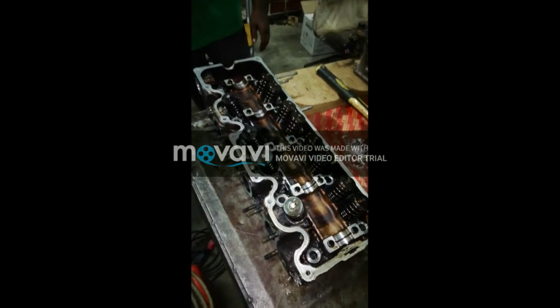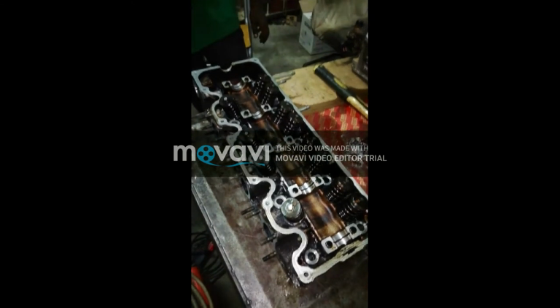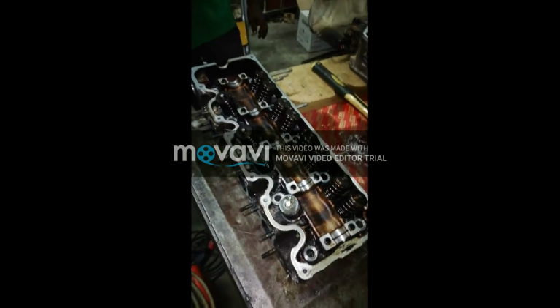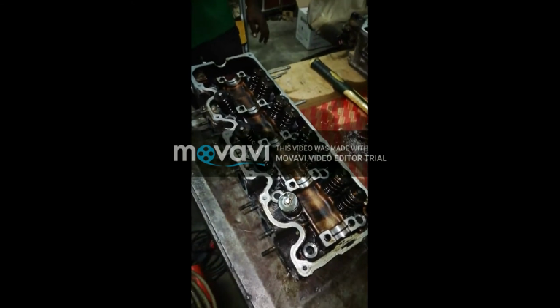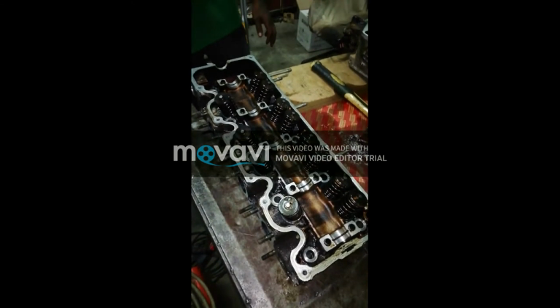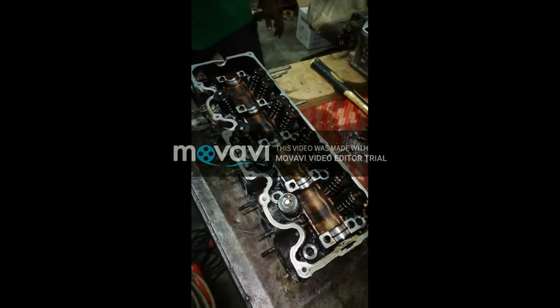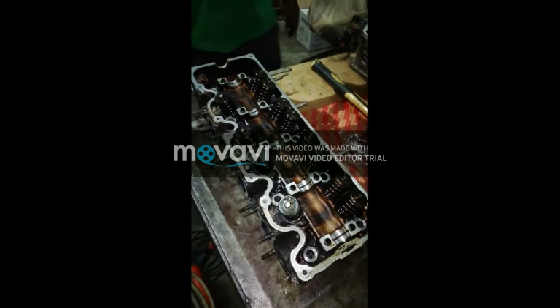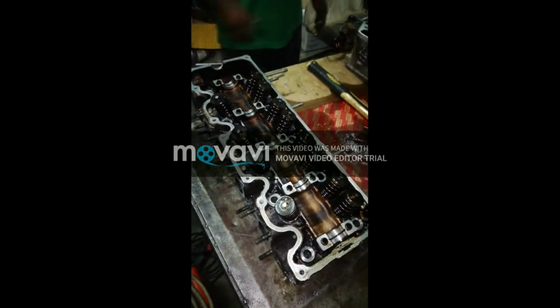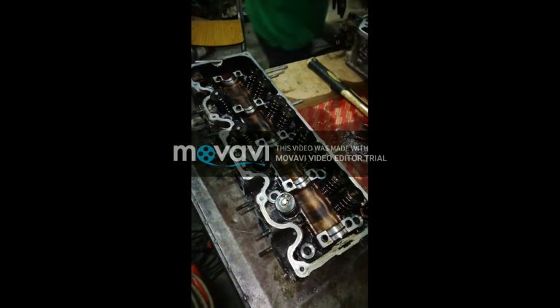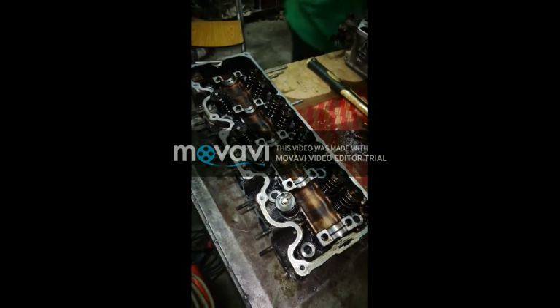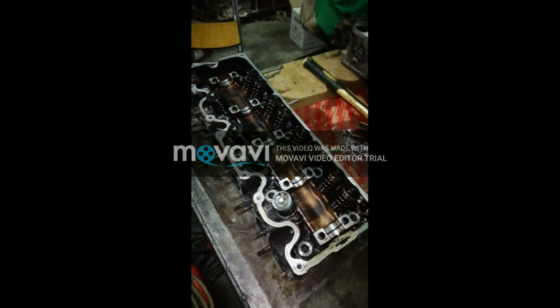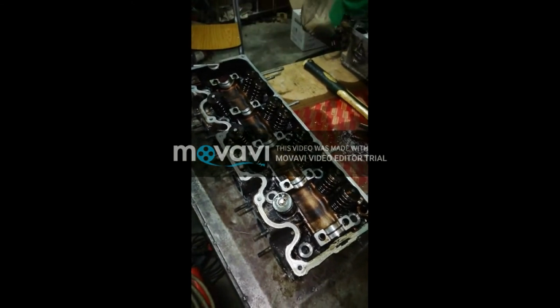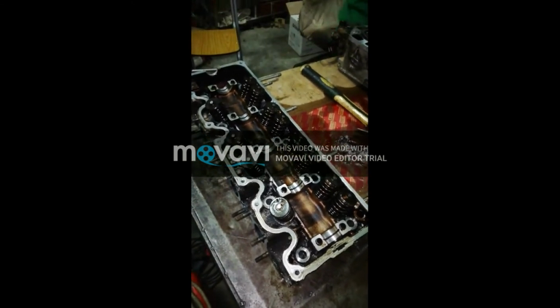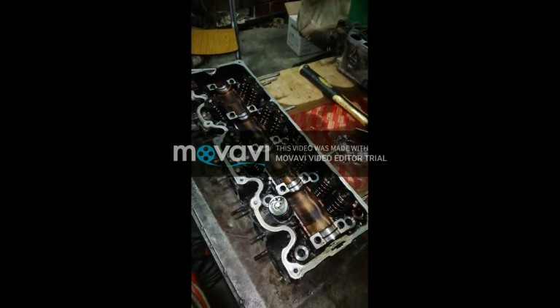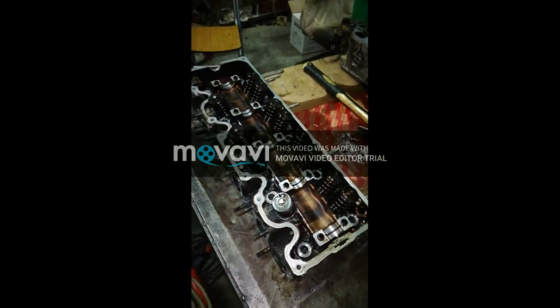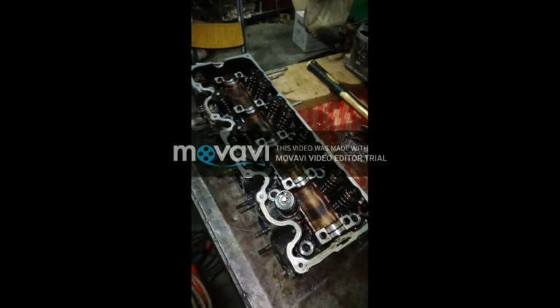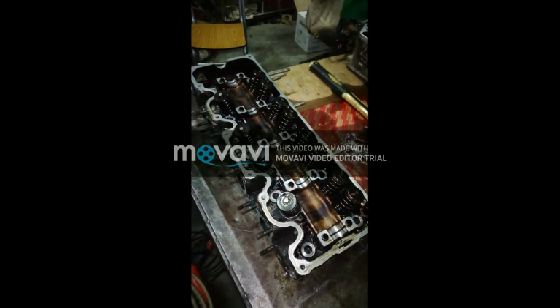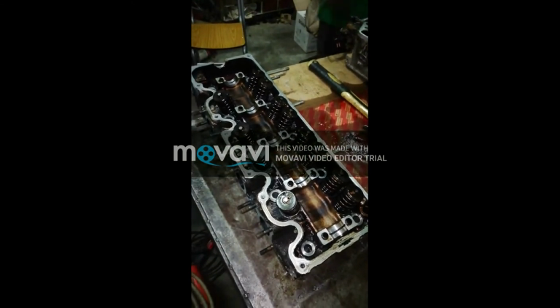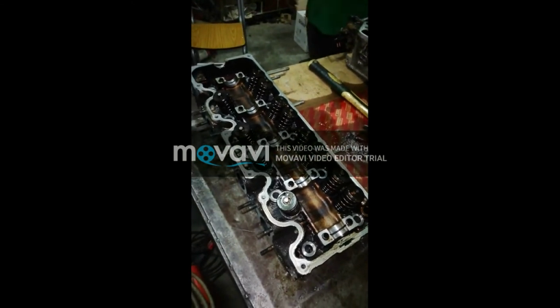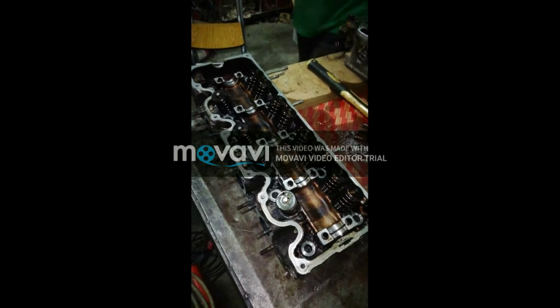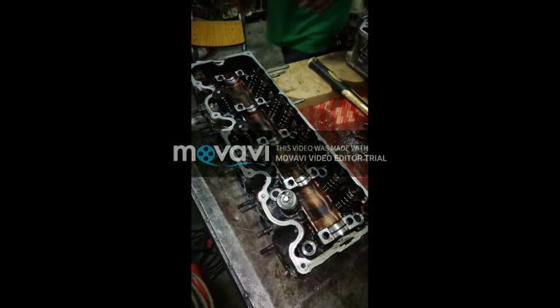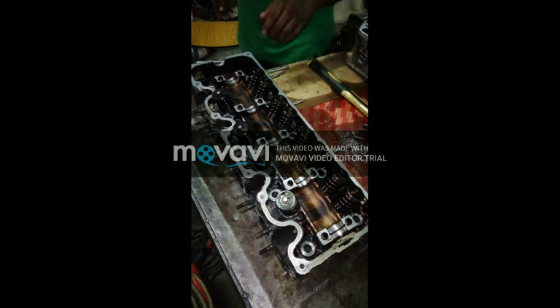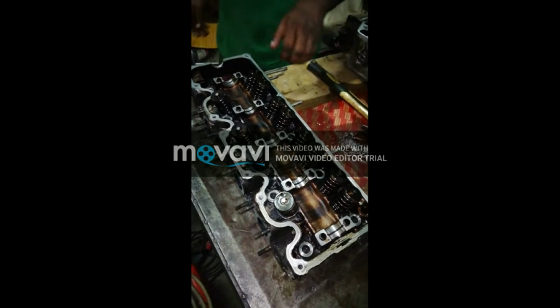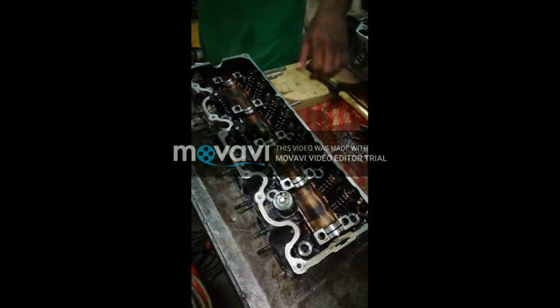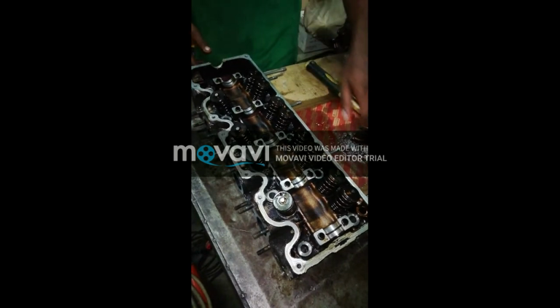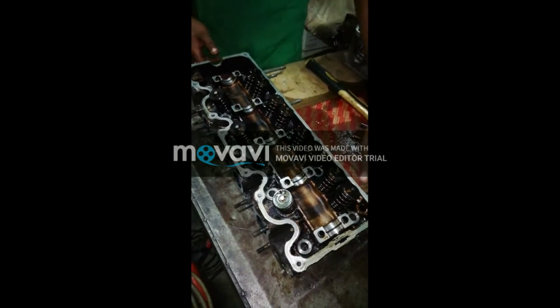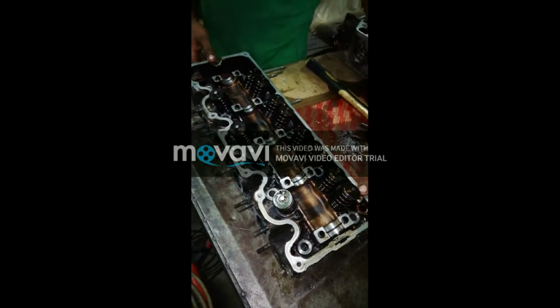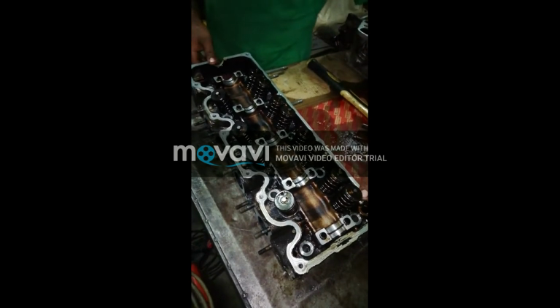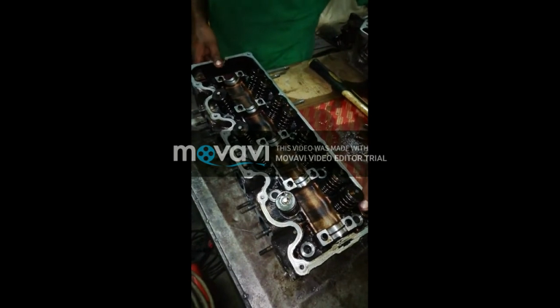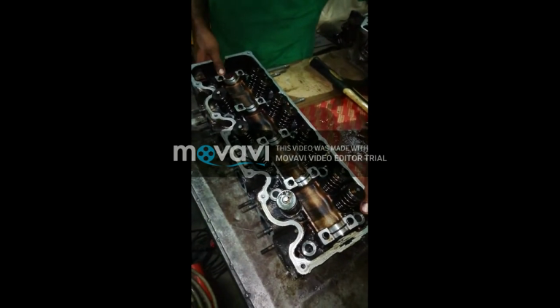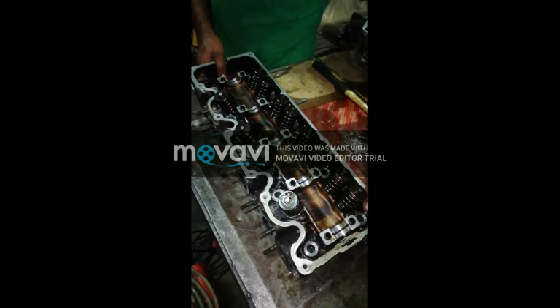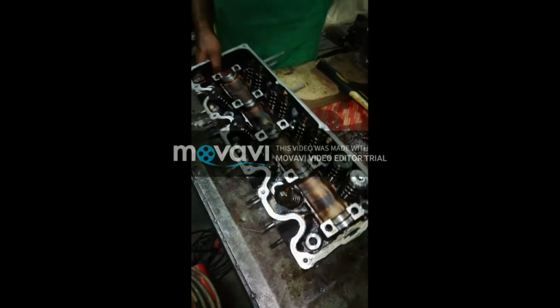Assalamualaikum viewers, this is Camel Natchan Showae. Today we have opened the valve spring.